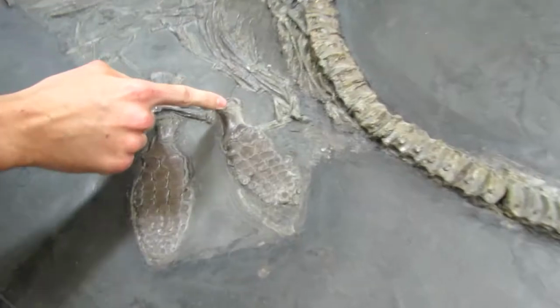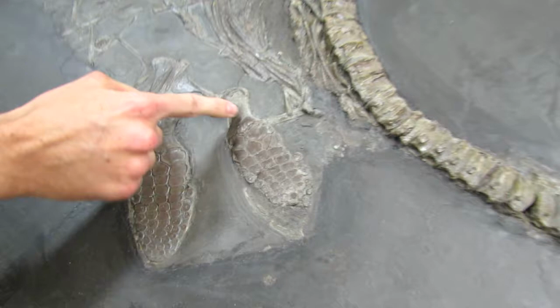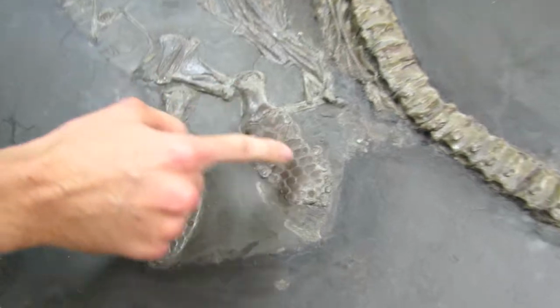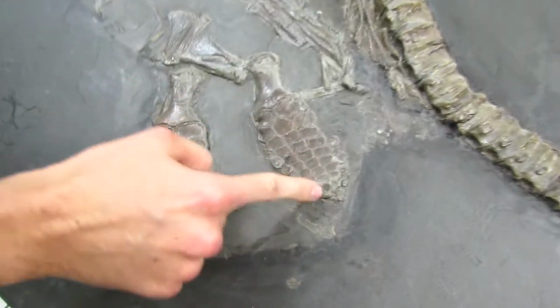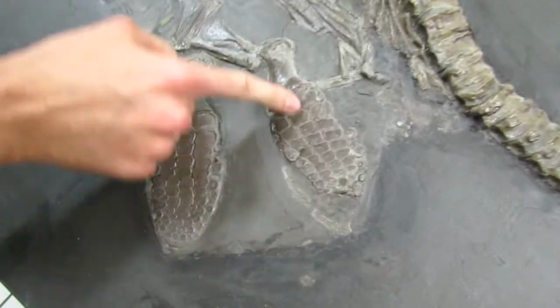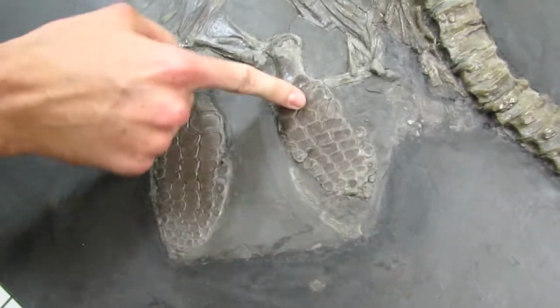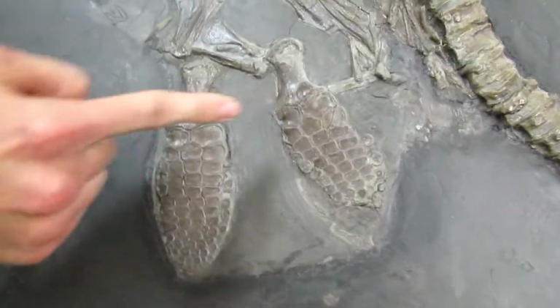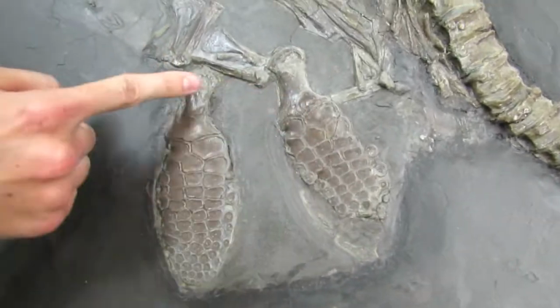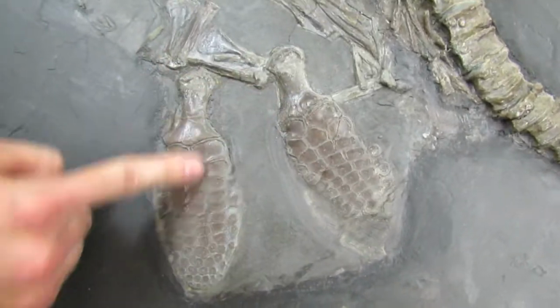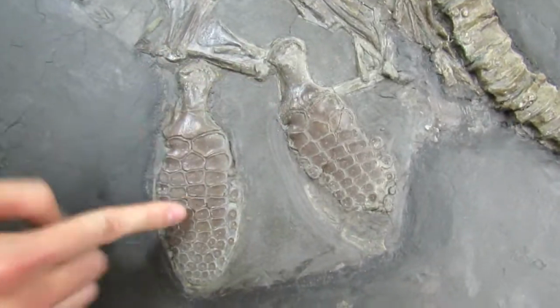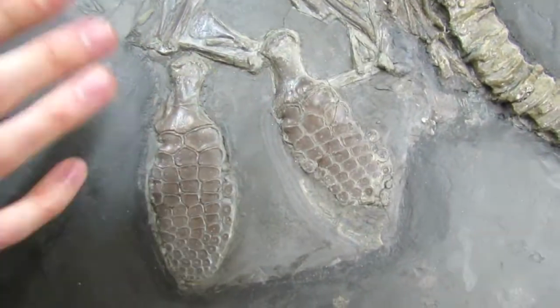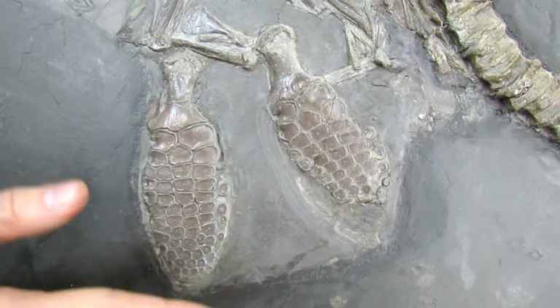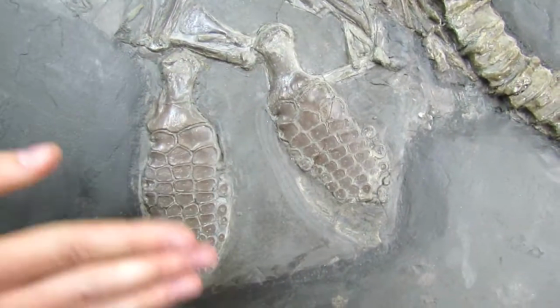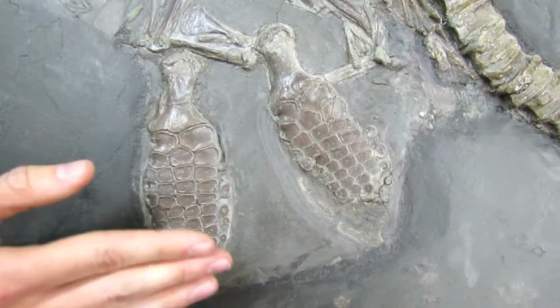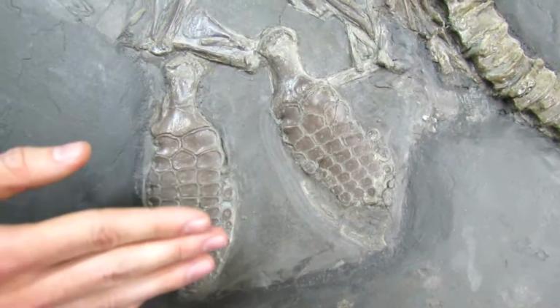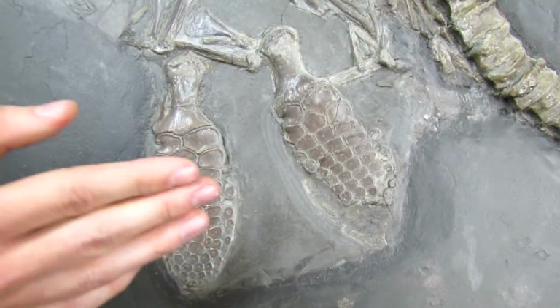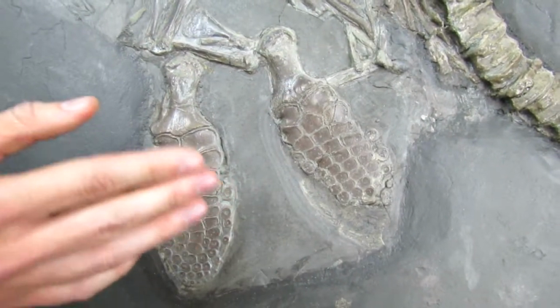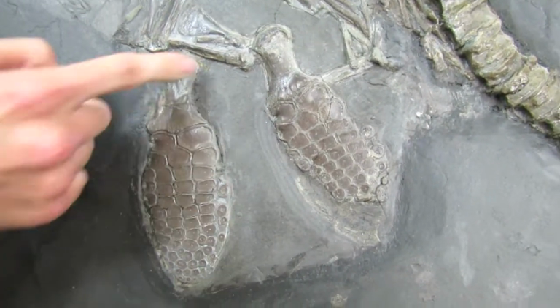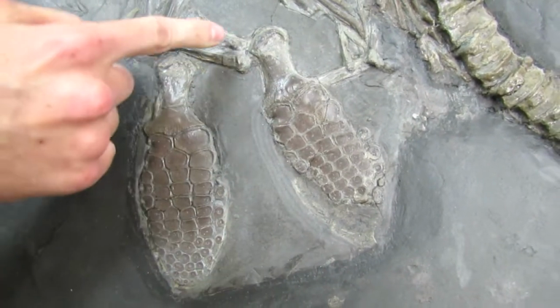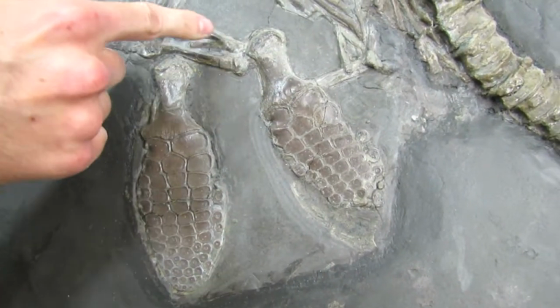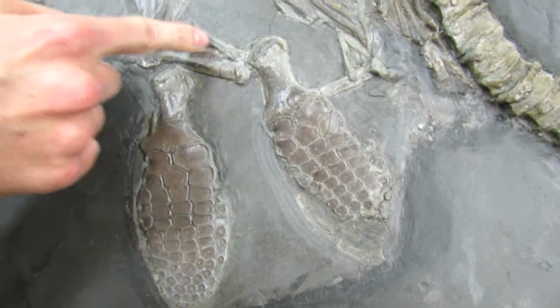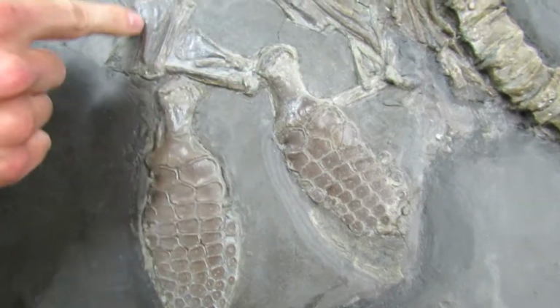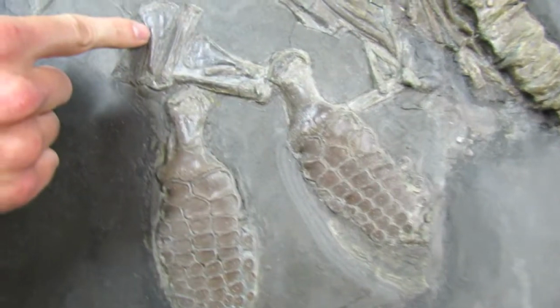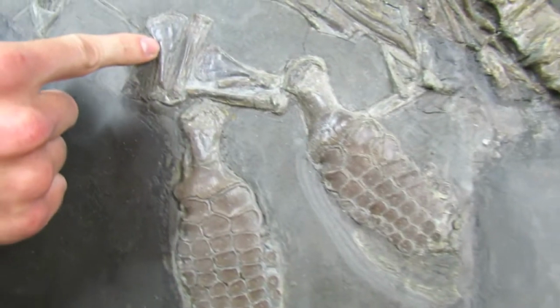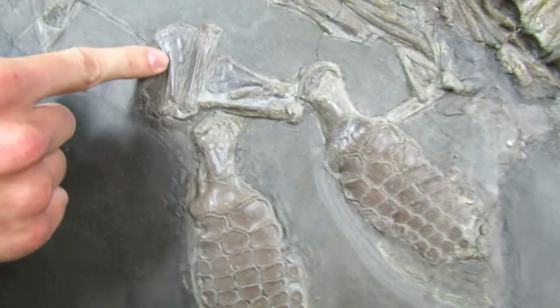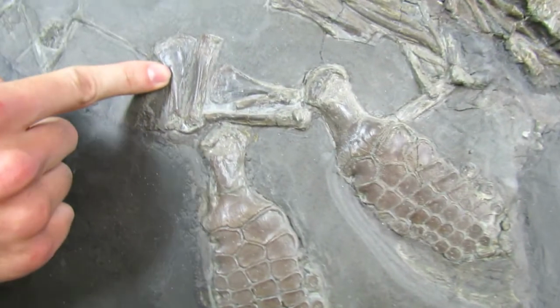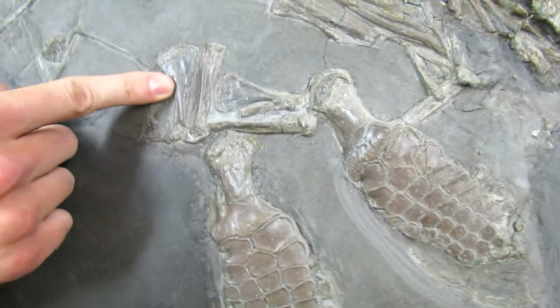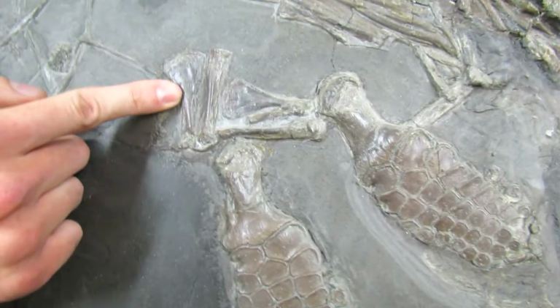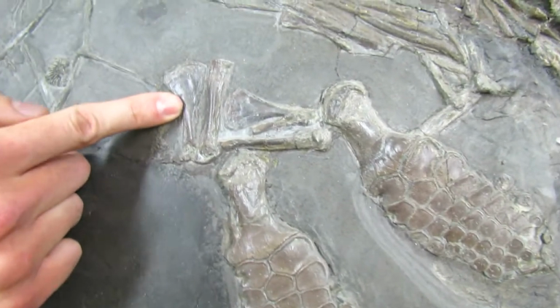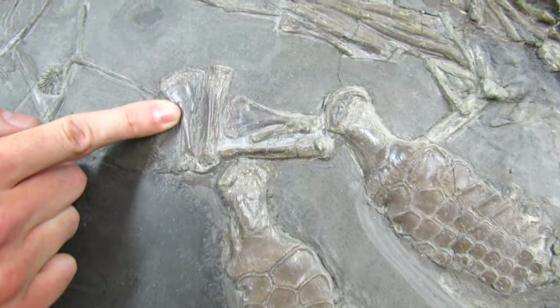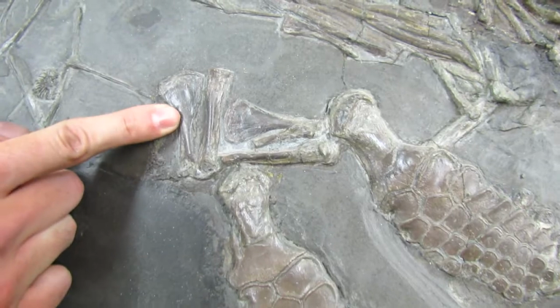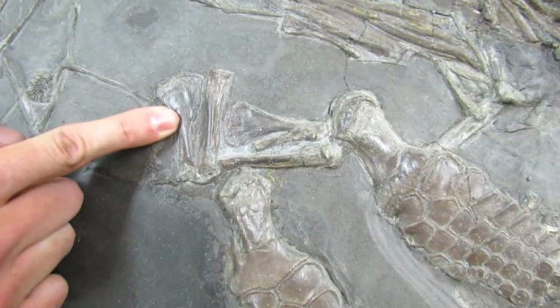These are the hind fins. These bones, they're 100% real. And so these bones as well — they're the pelvic elements.